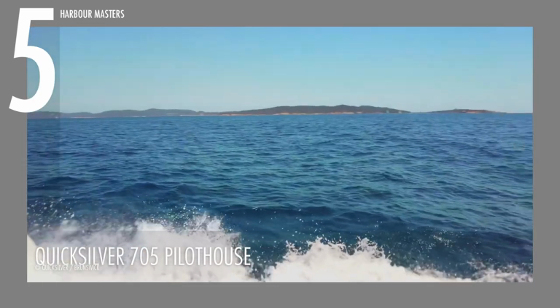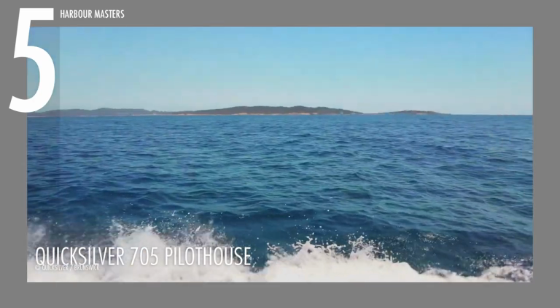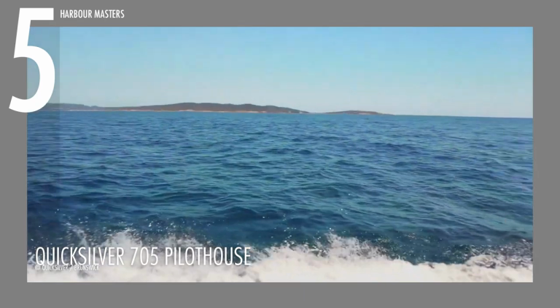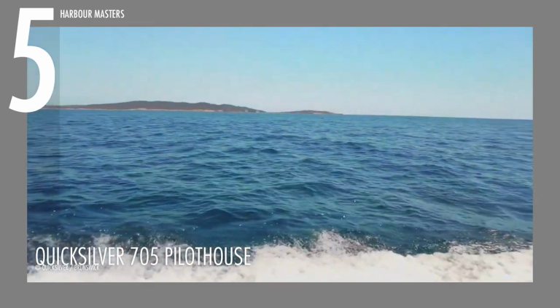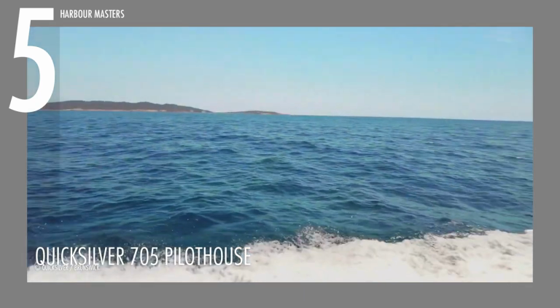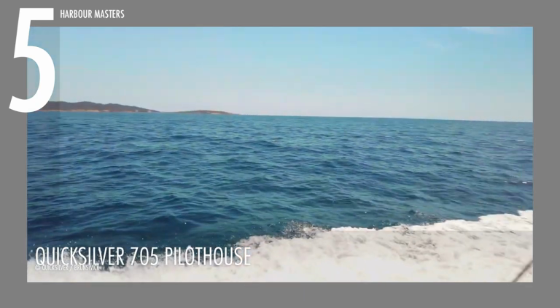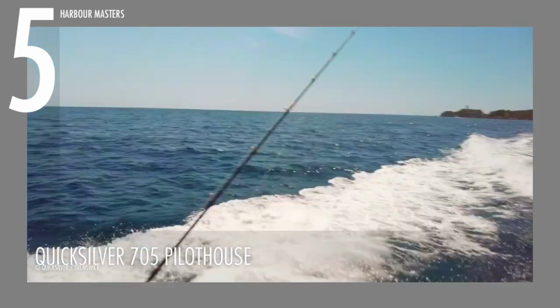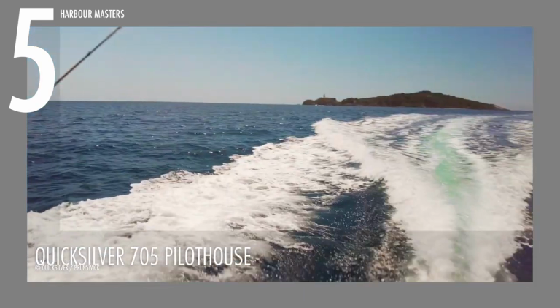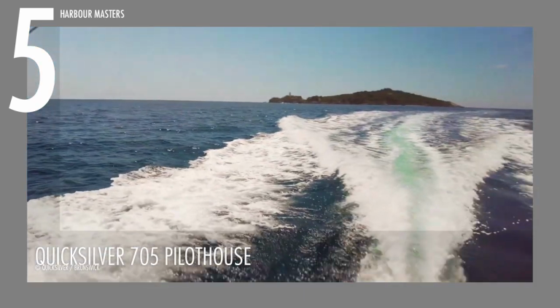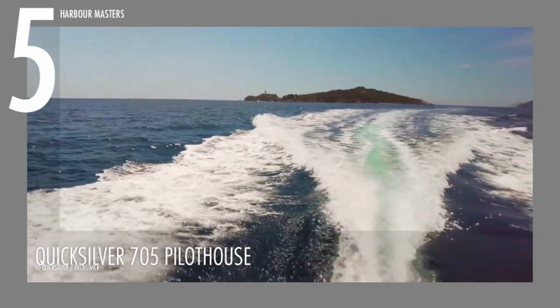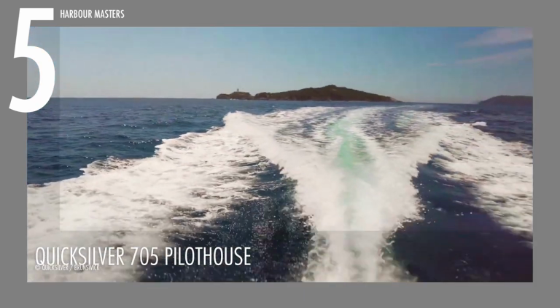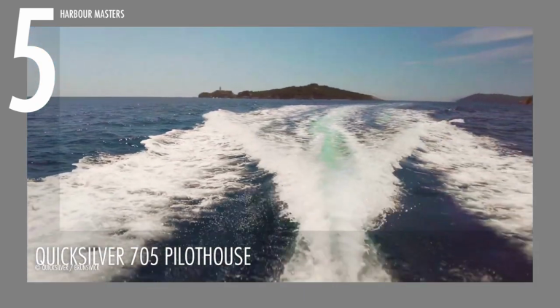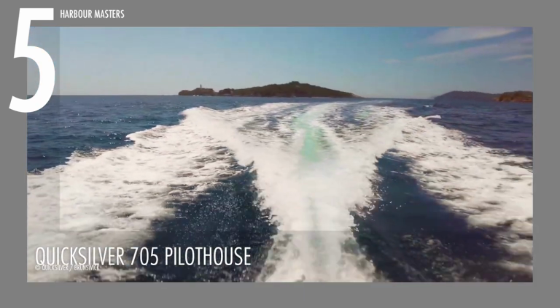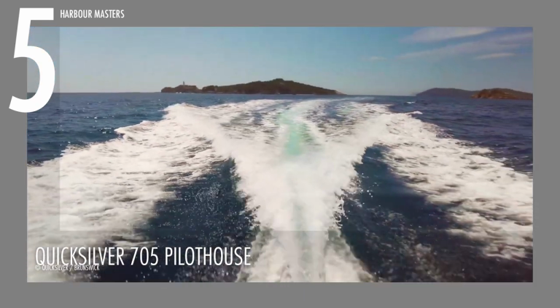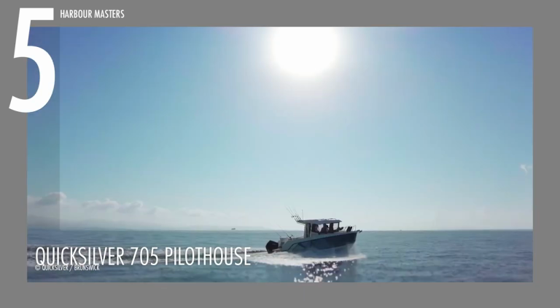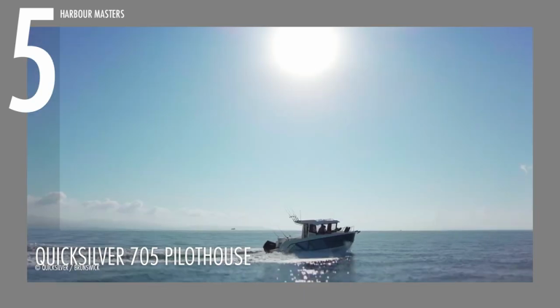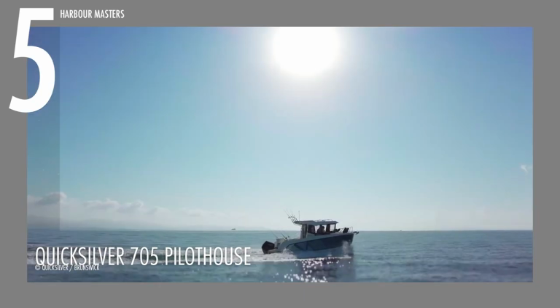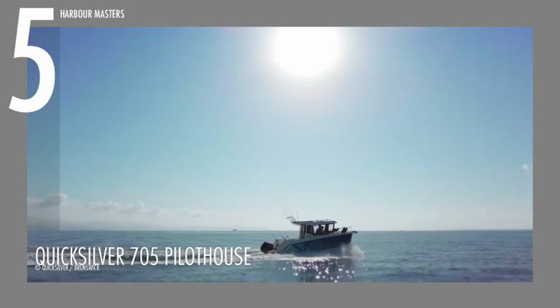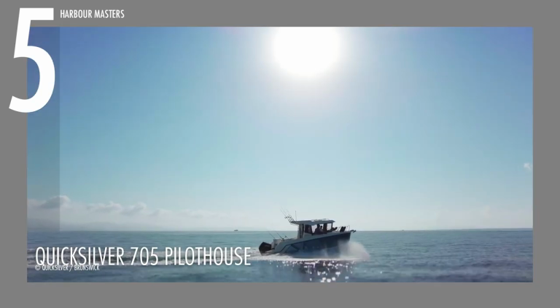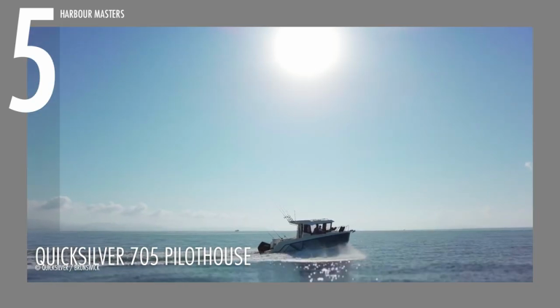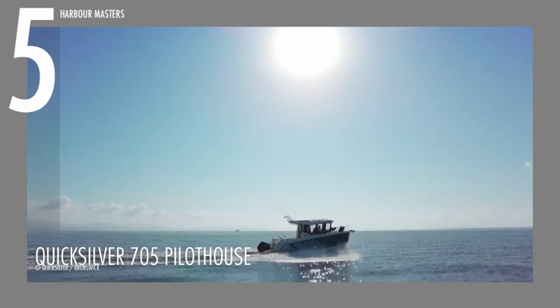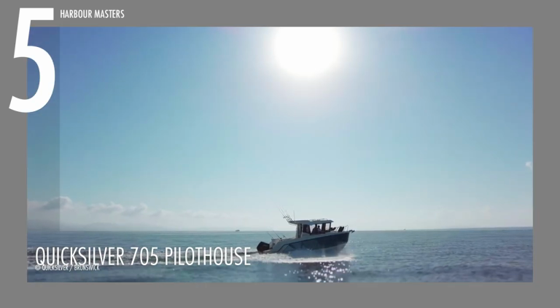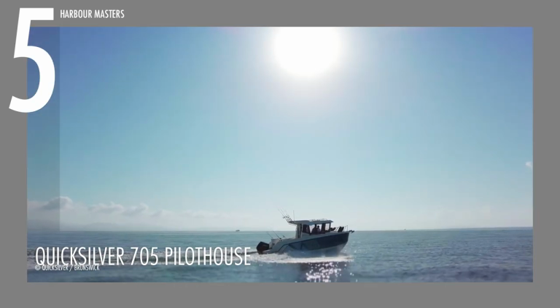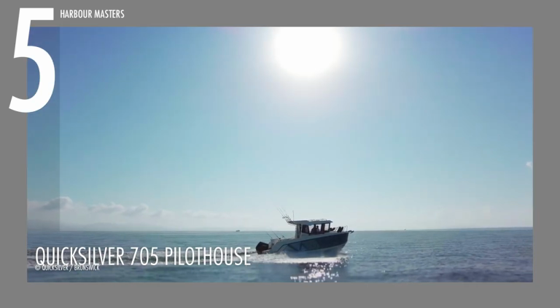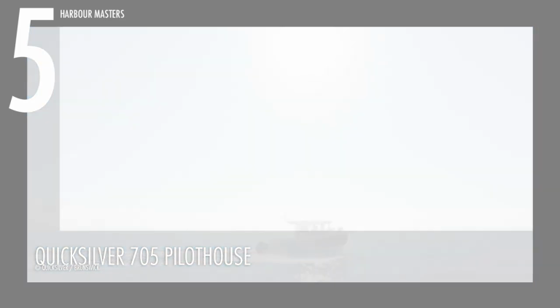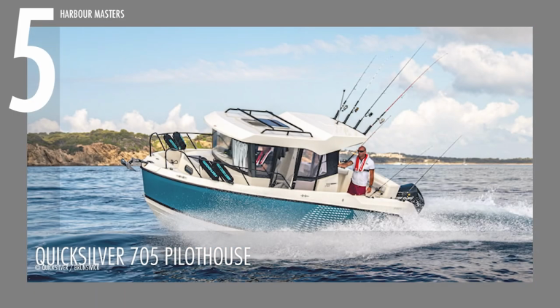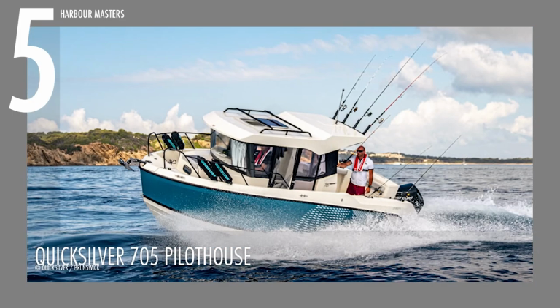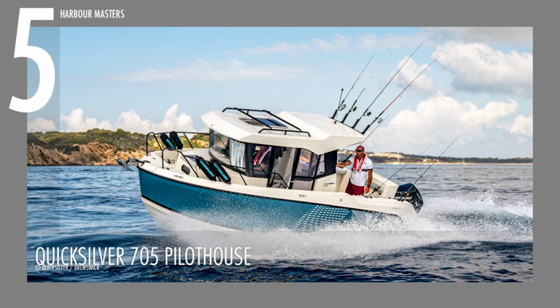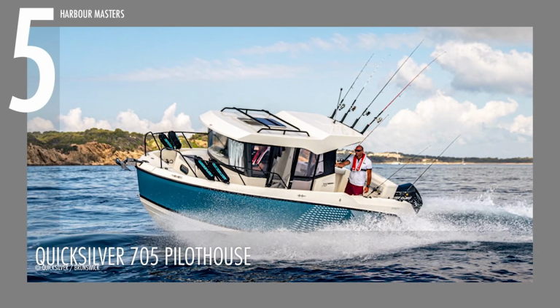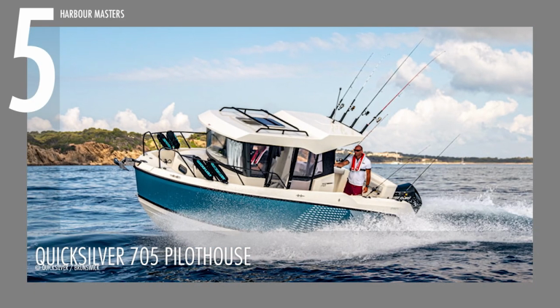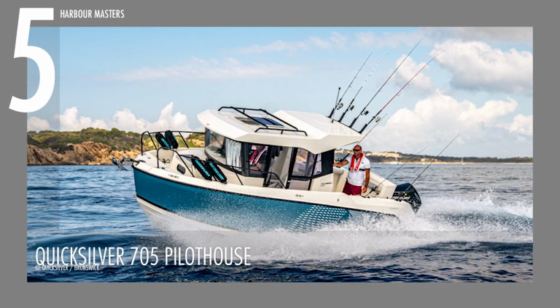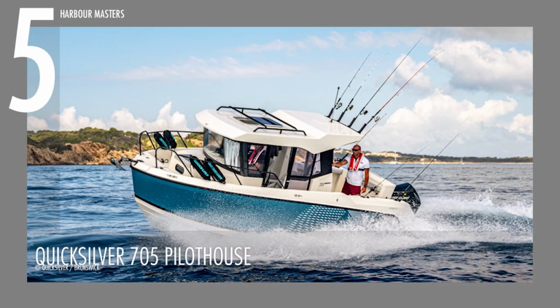Brand new, the 705 Pilothouse now has a reported starting price of around $100,000.